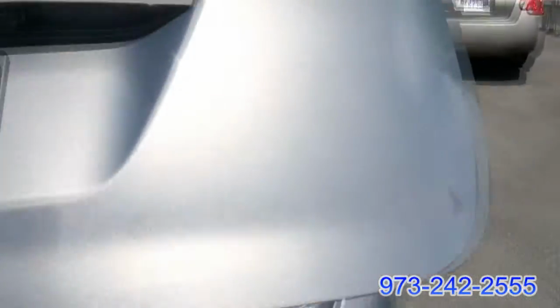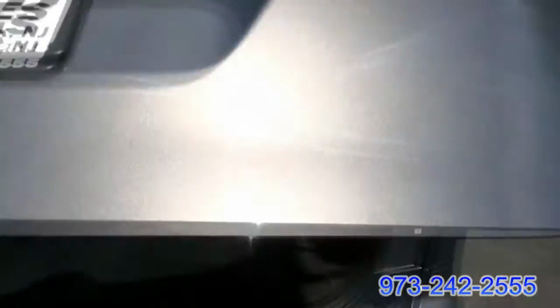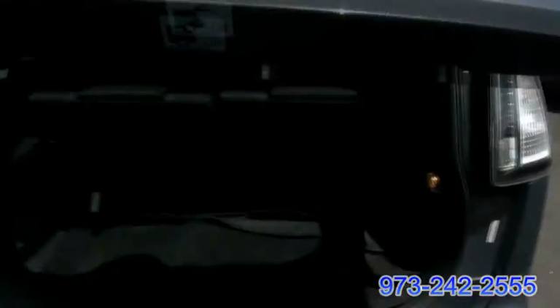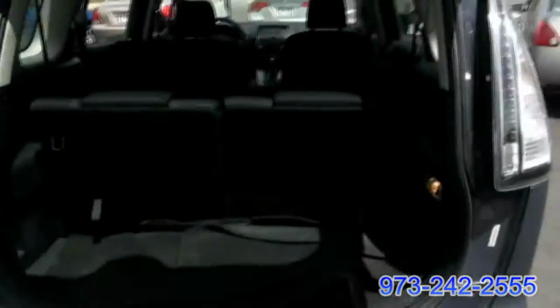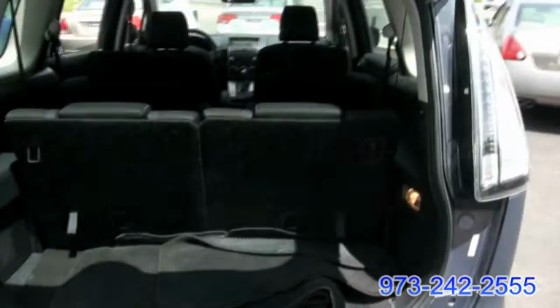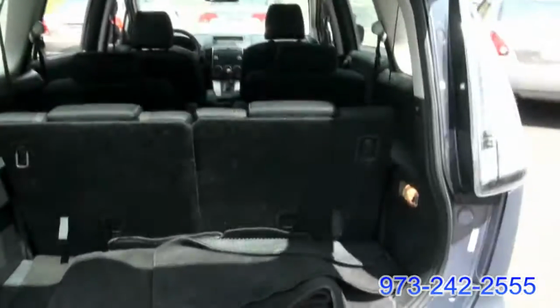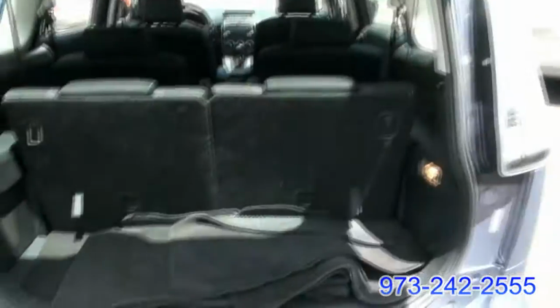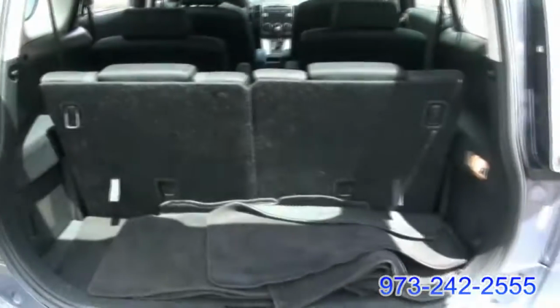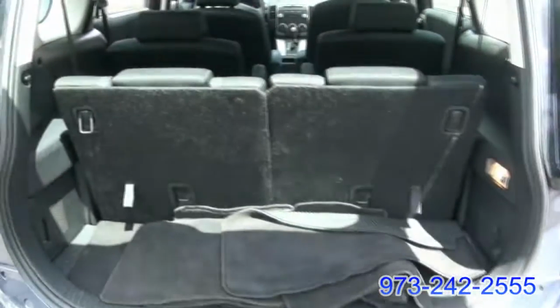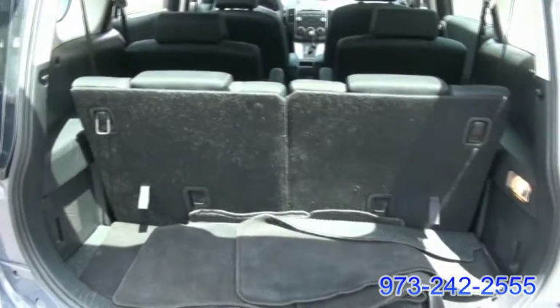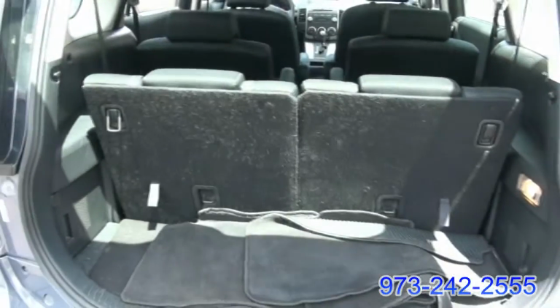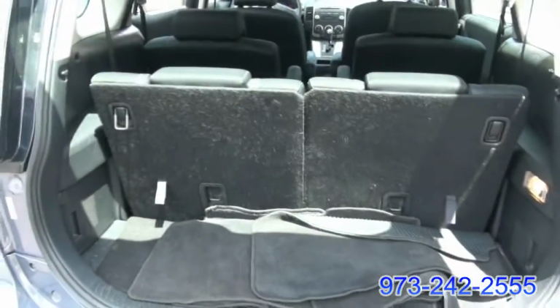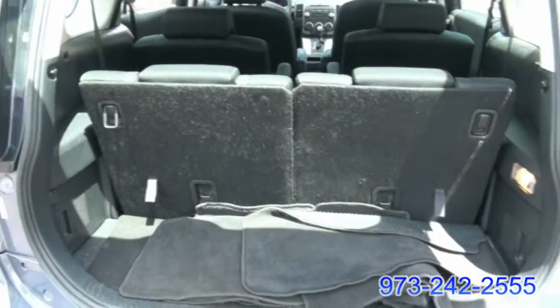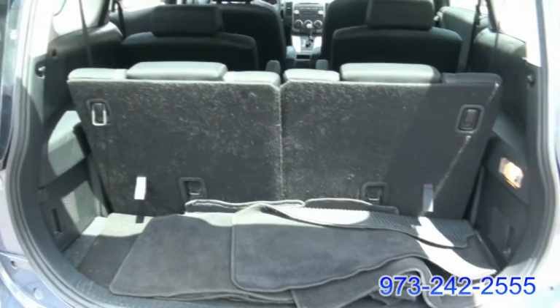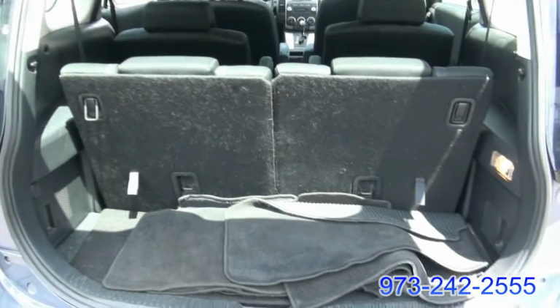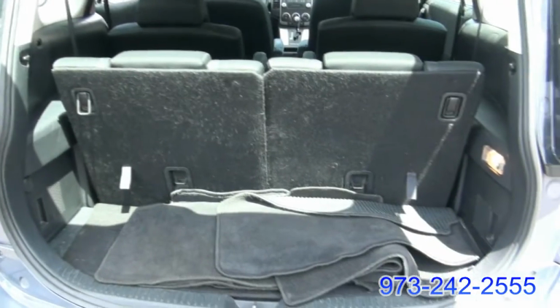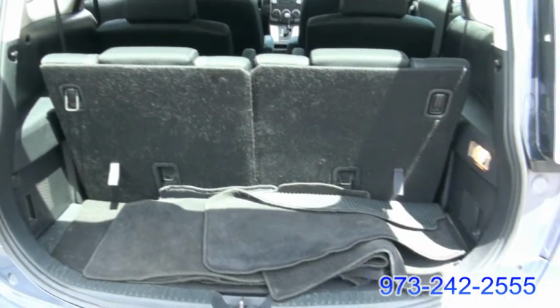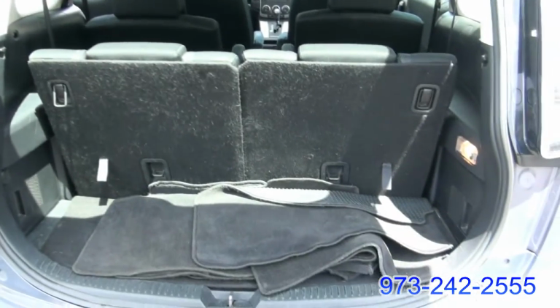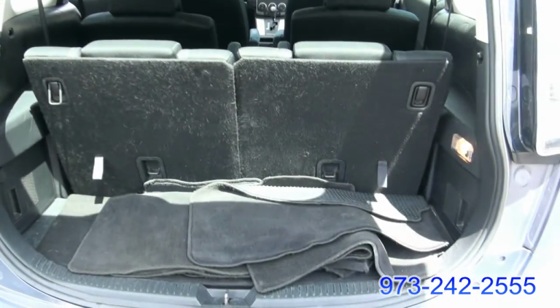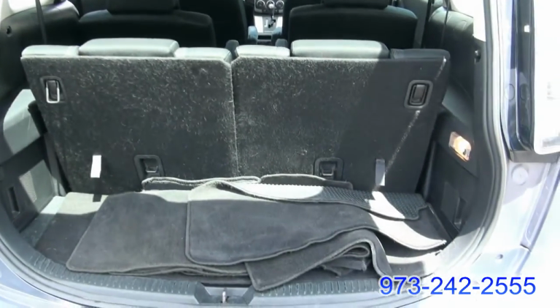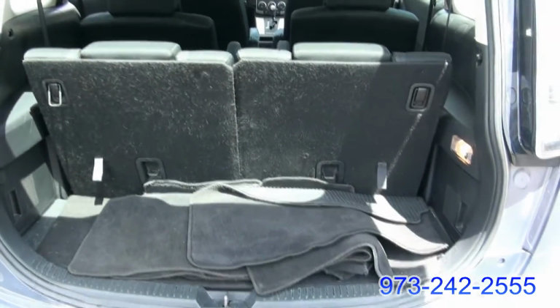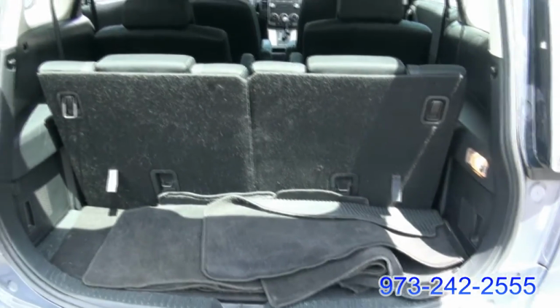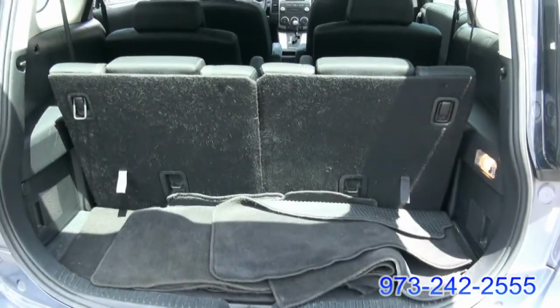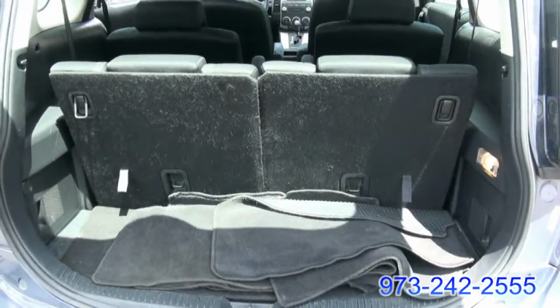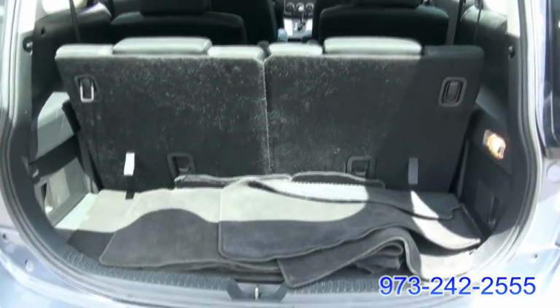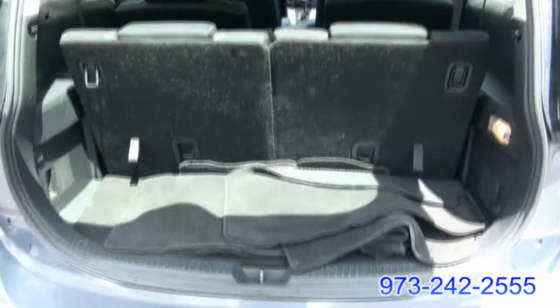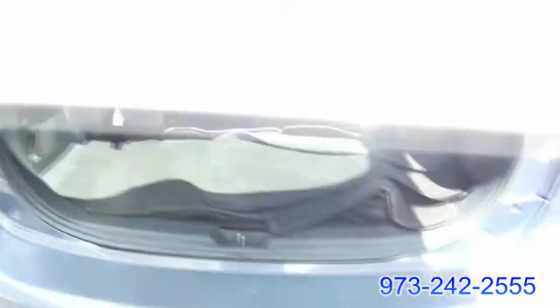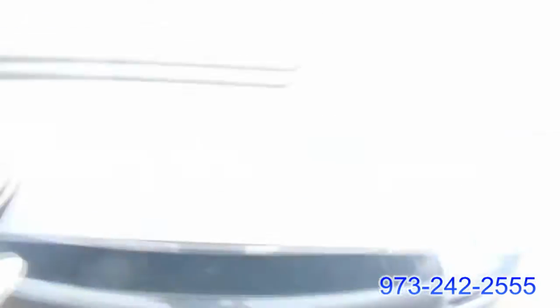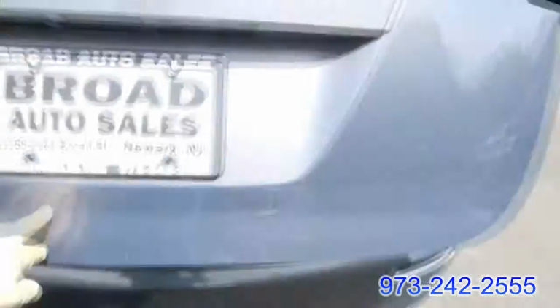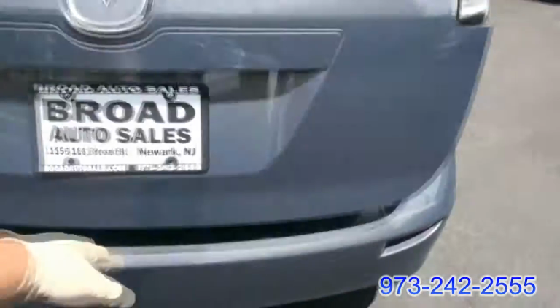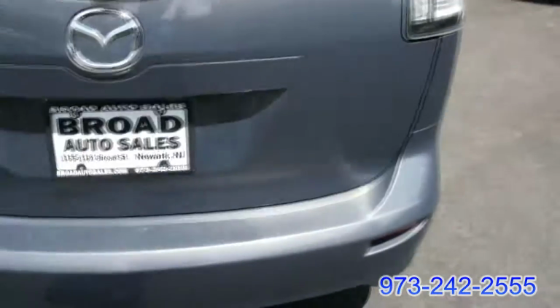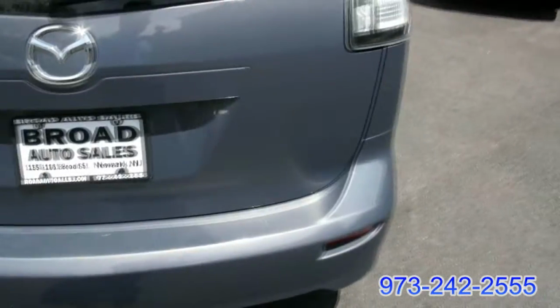That's all your floor mats back here. 50-50 split. Those things totally fold down flush. There's a spare under there.